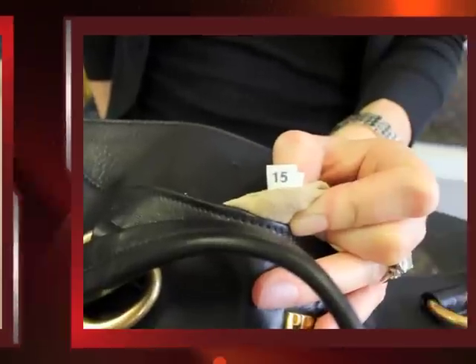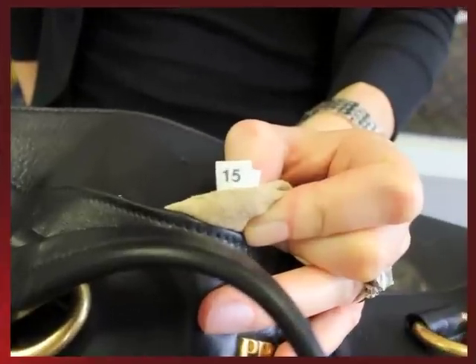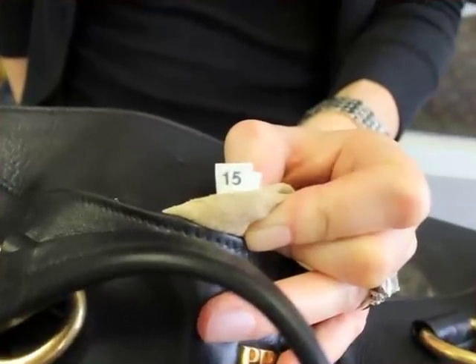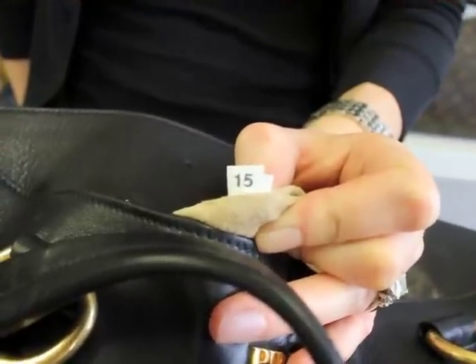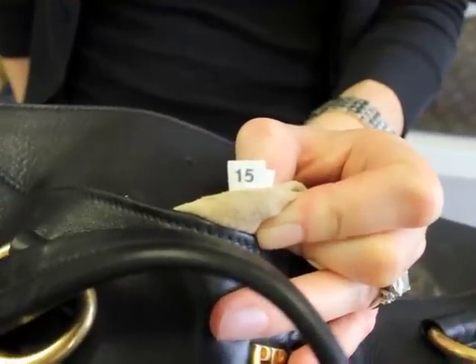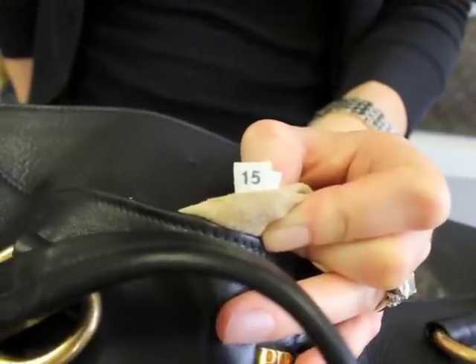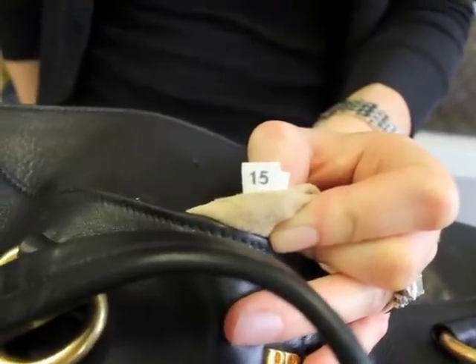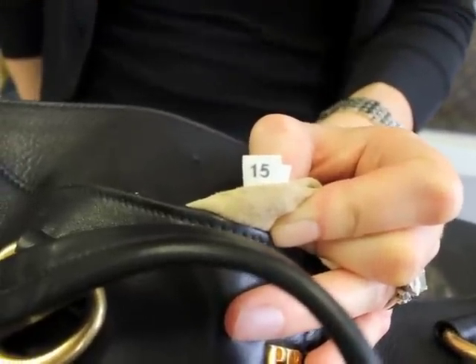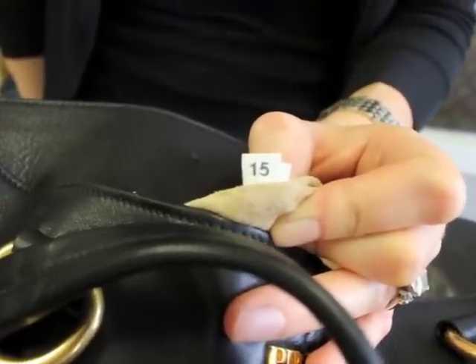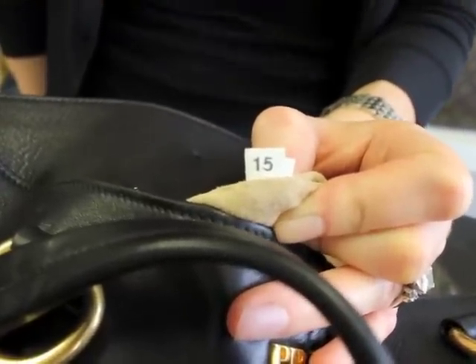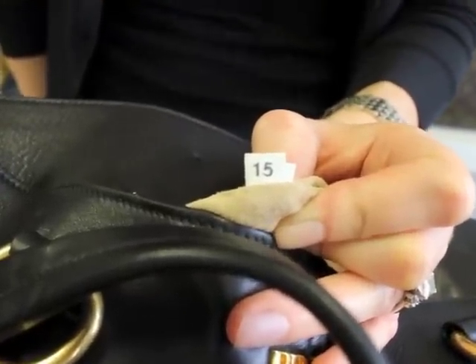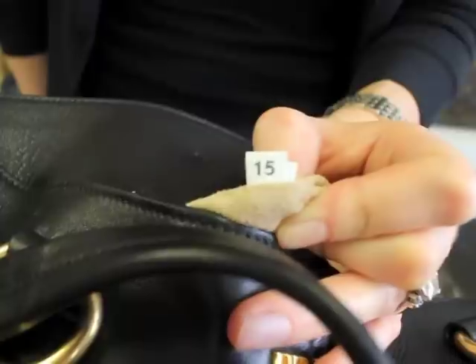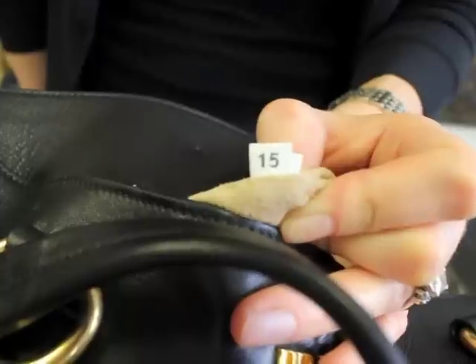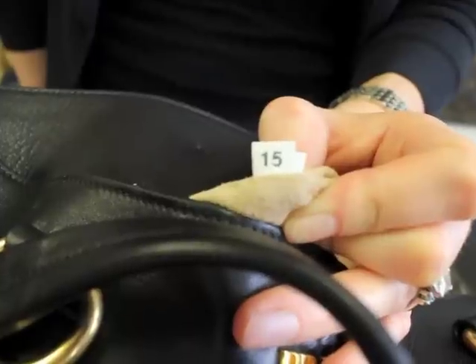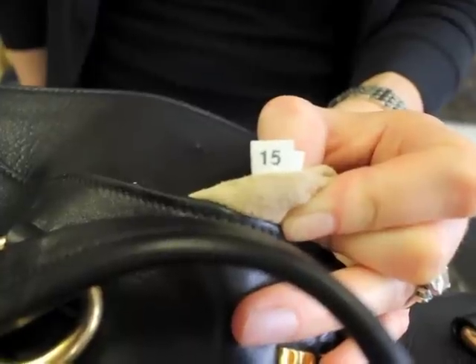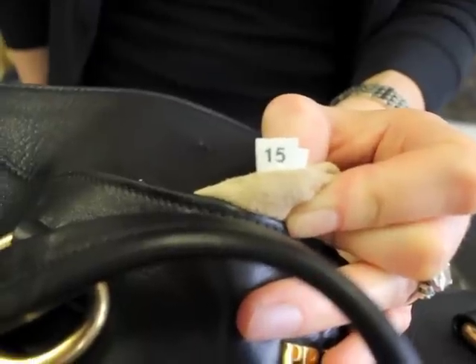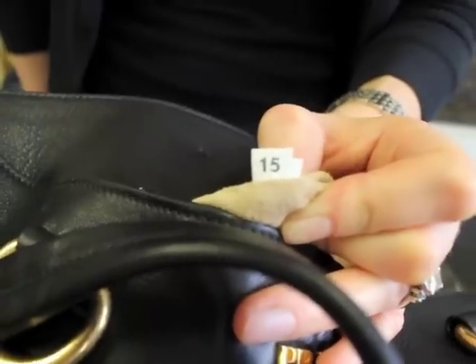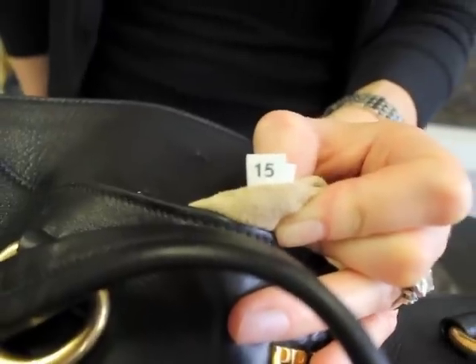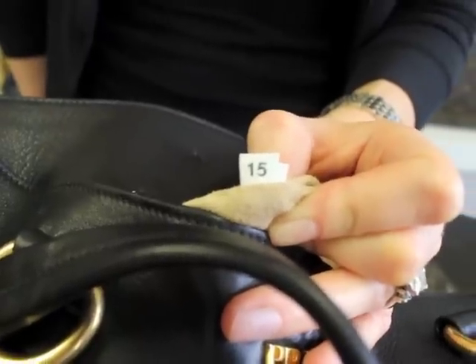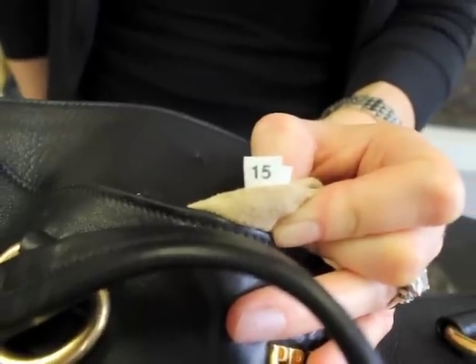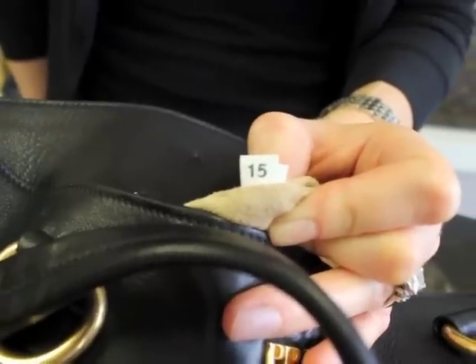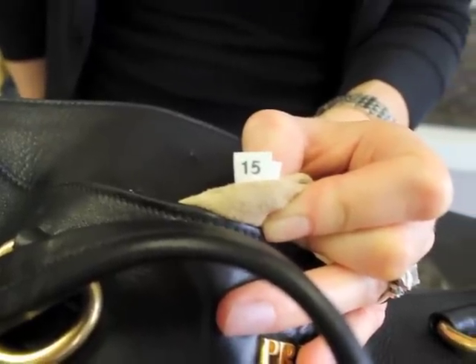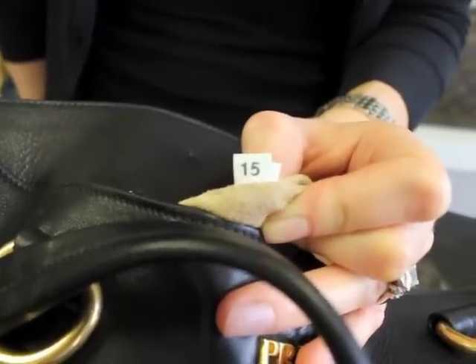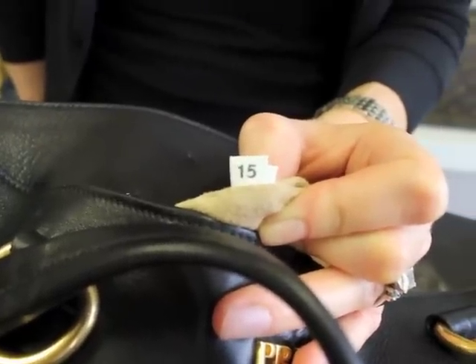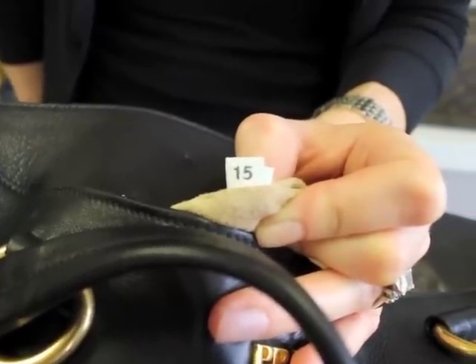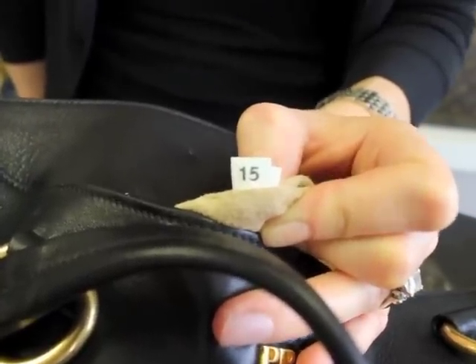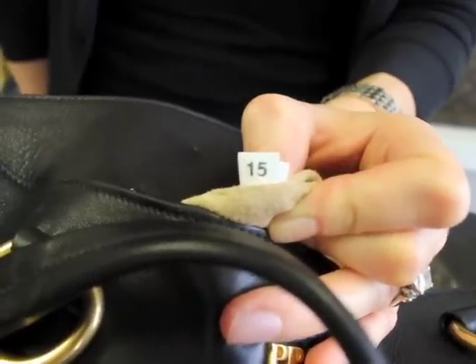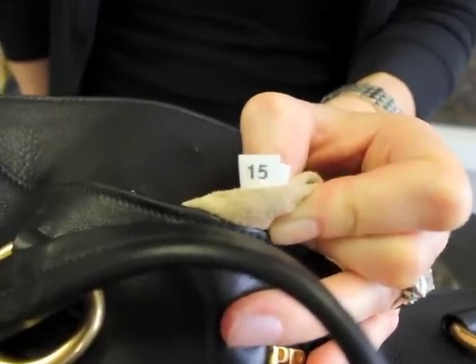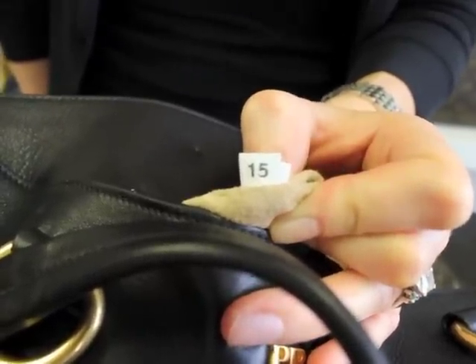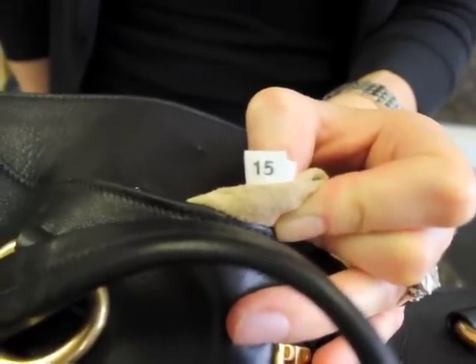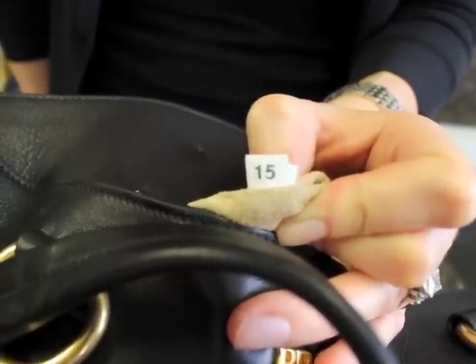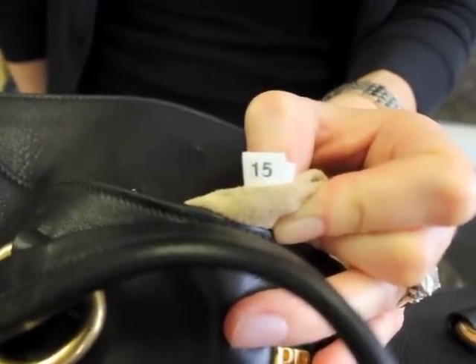Authentic Prada handbags are also going to have a number in the inside, usually a two-digit number, like this 15 right here.